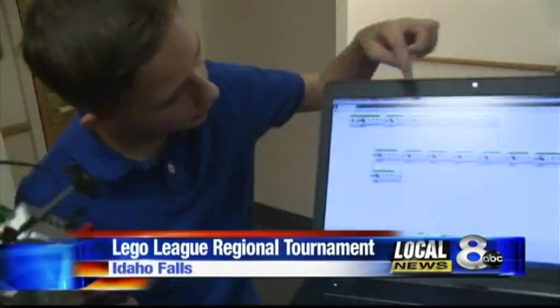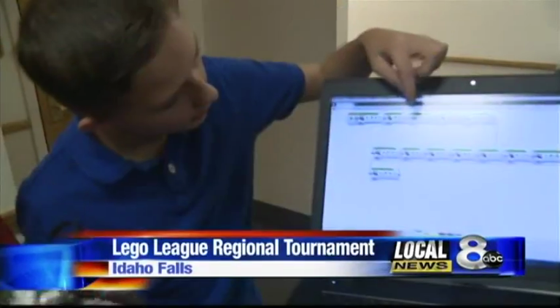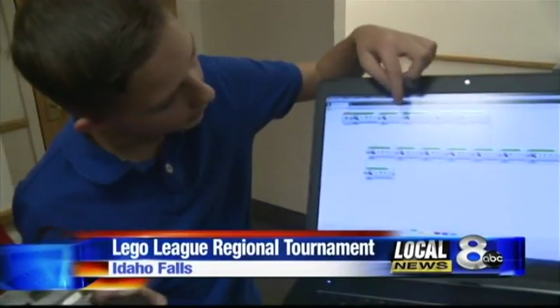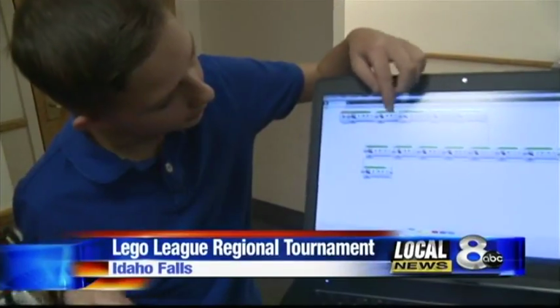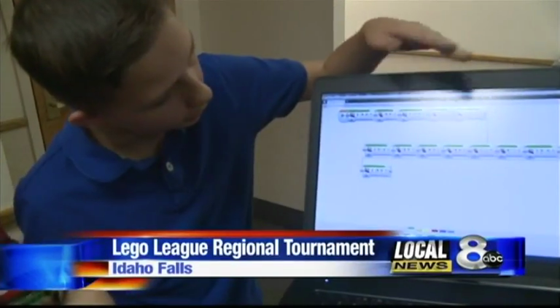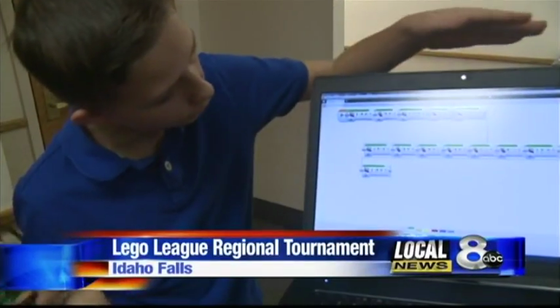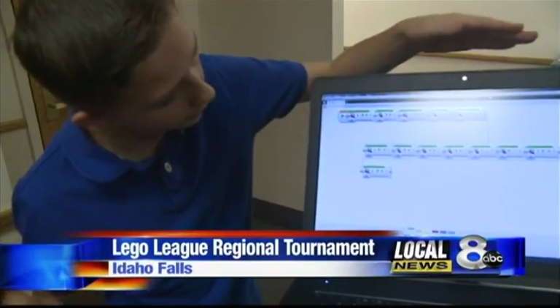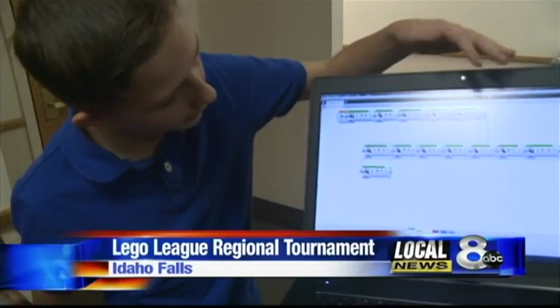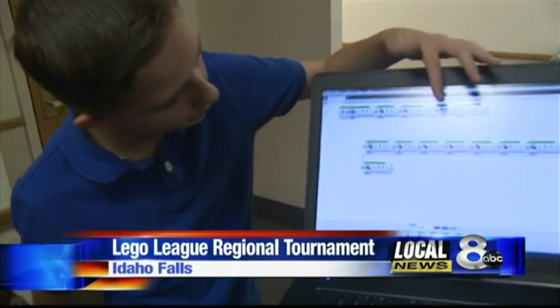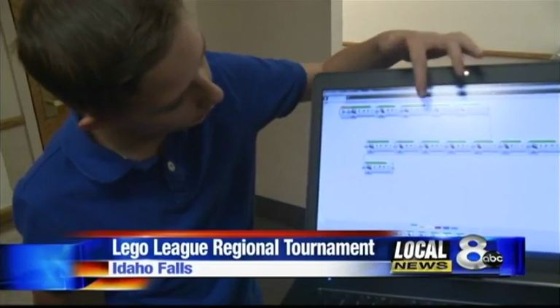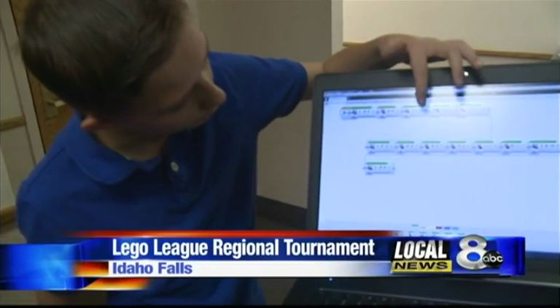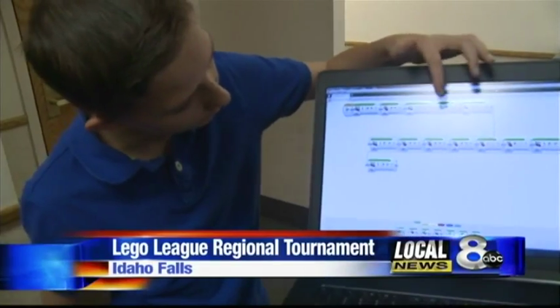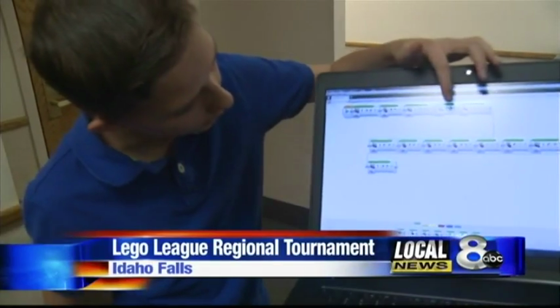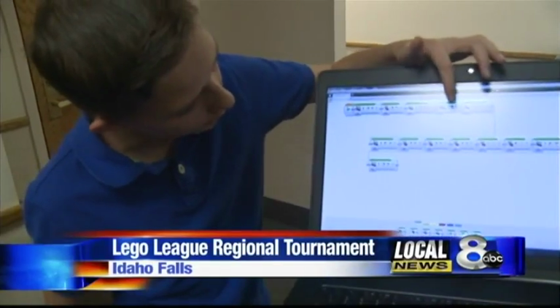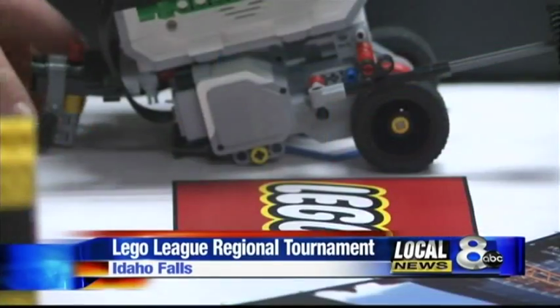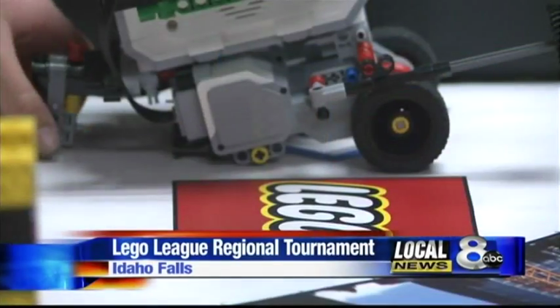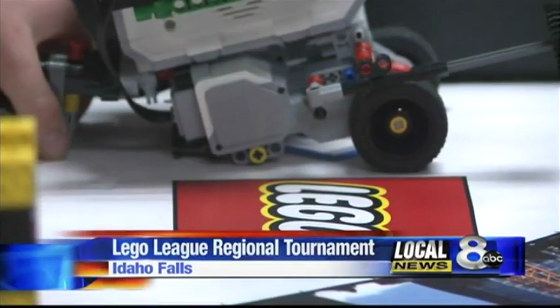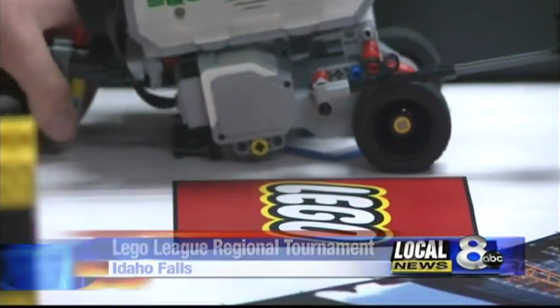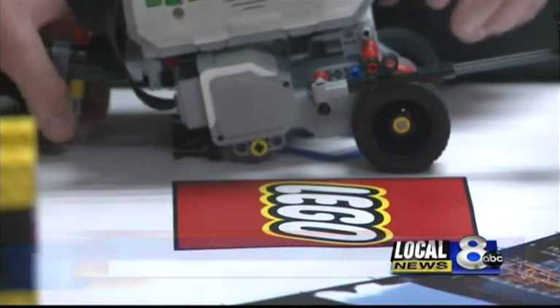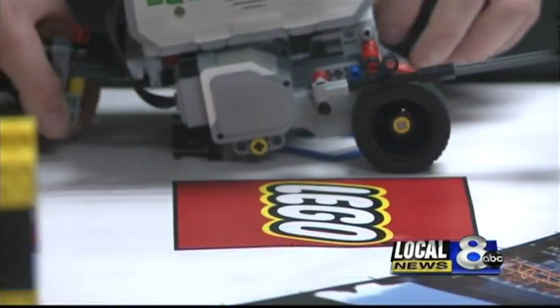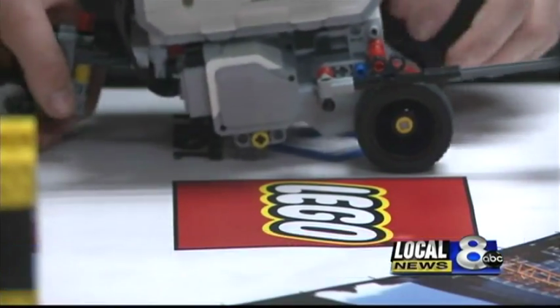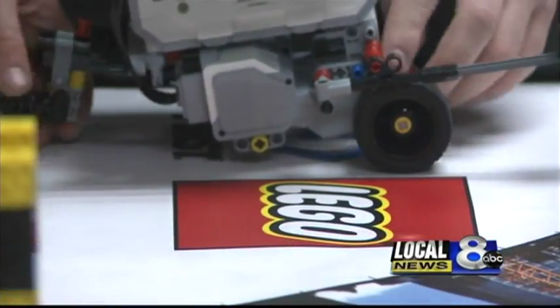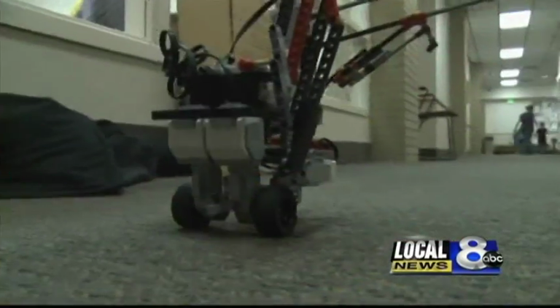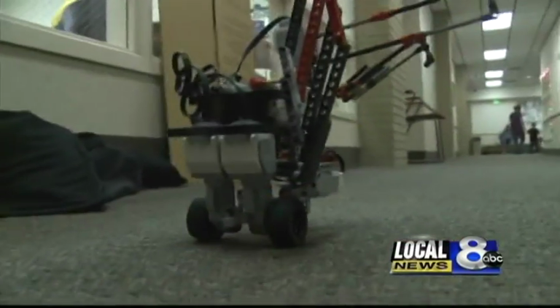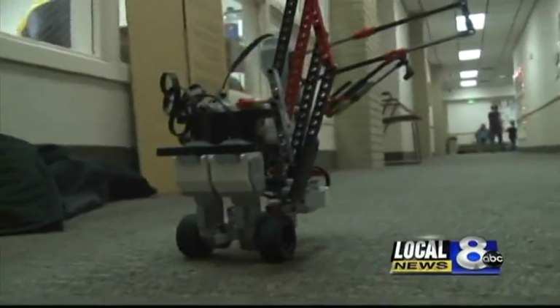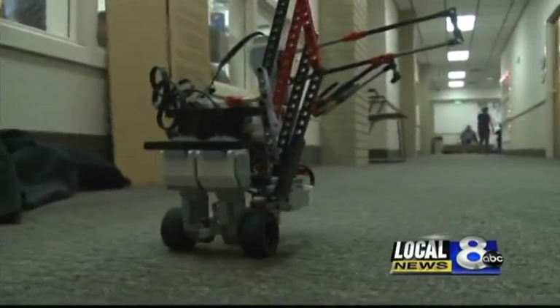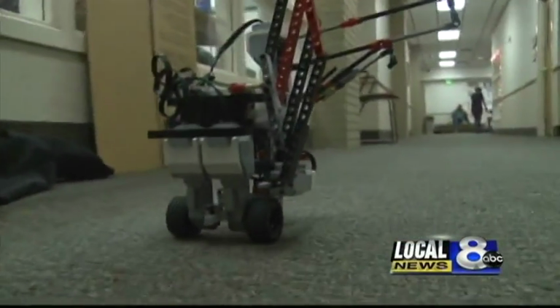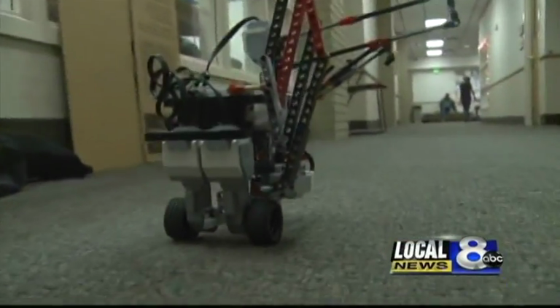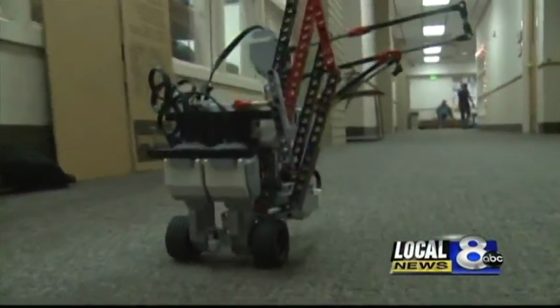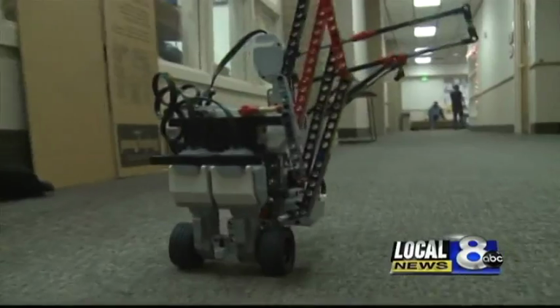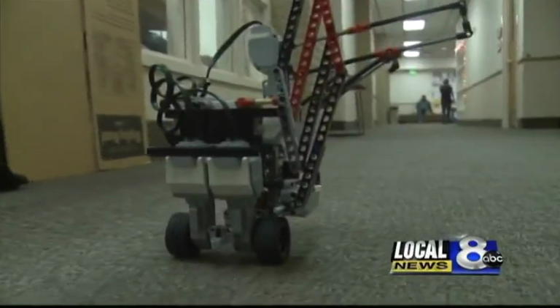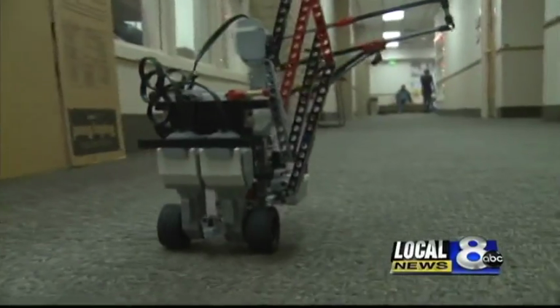And then it goes forward again for one rotation. For some, Legos build houses. For these students, they build robots.